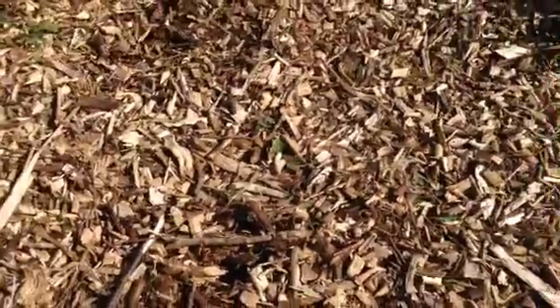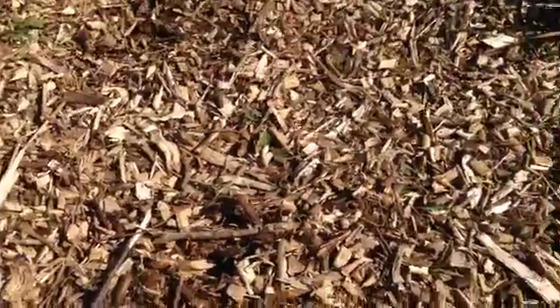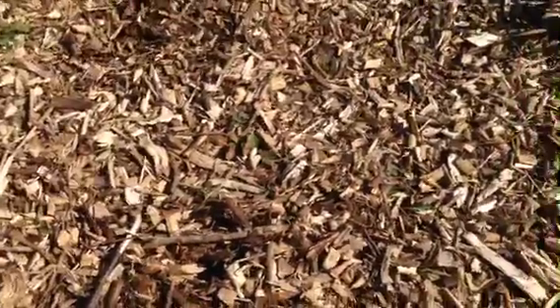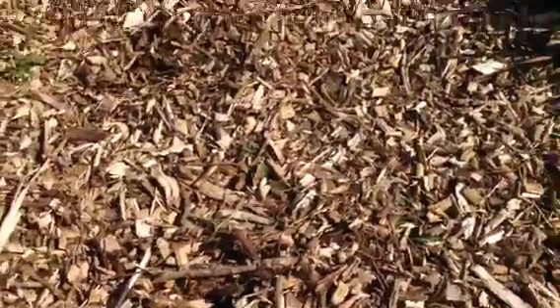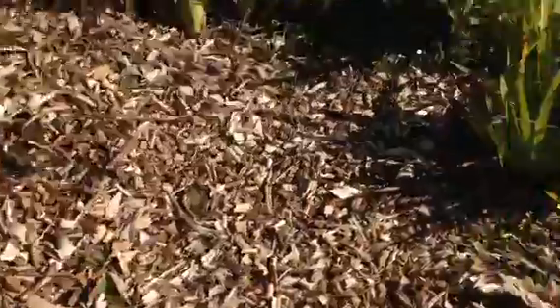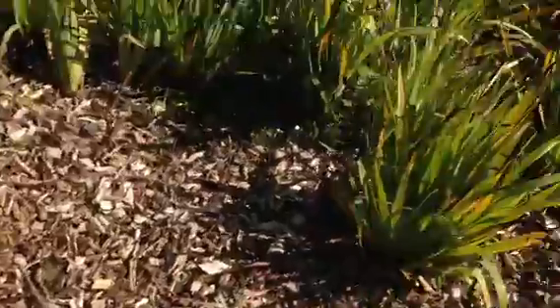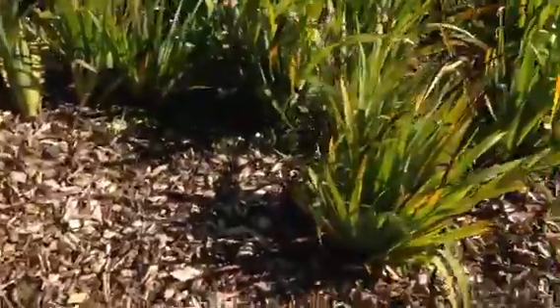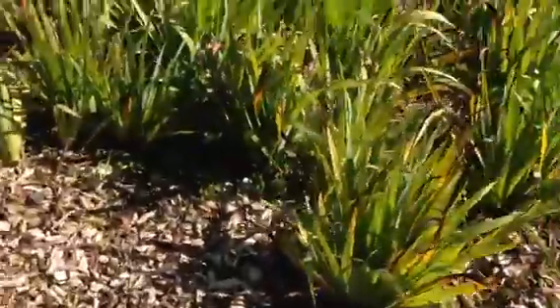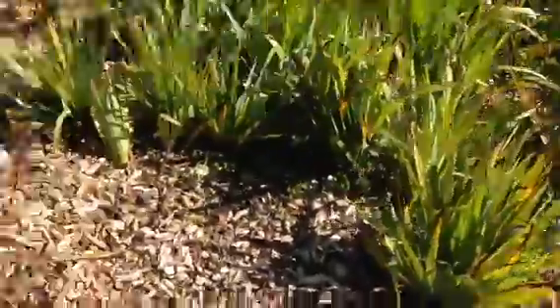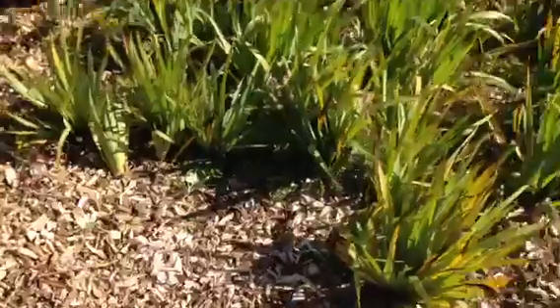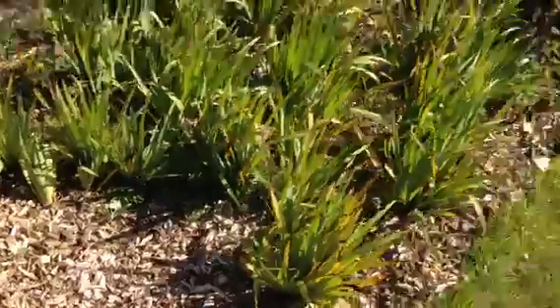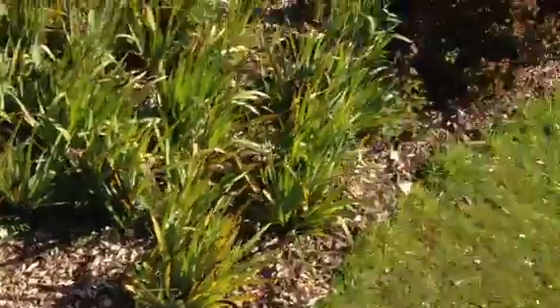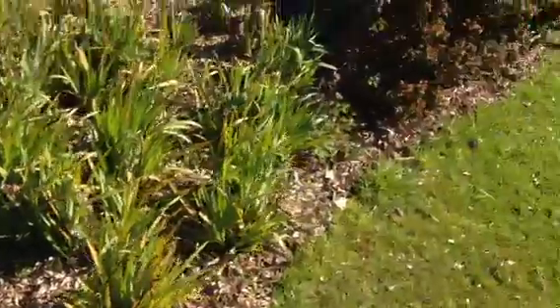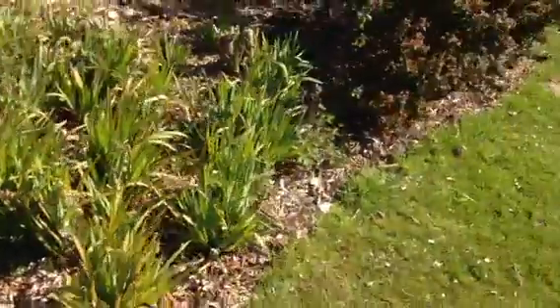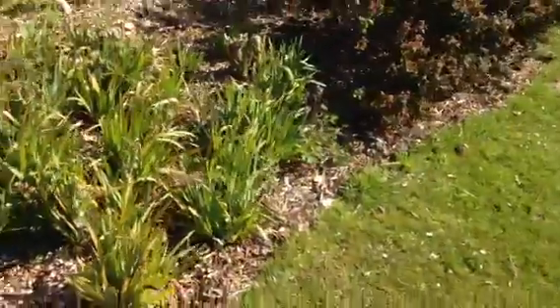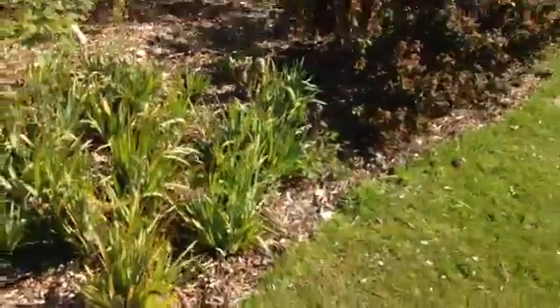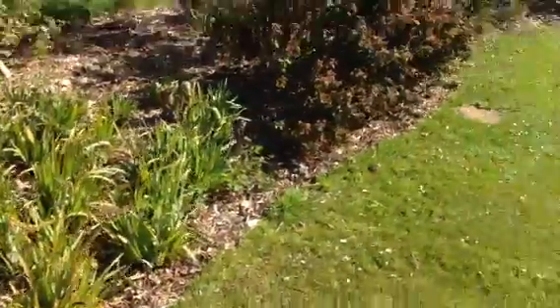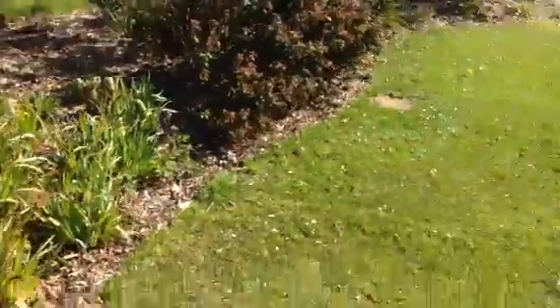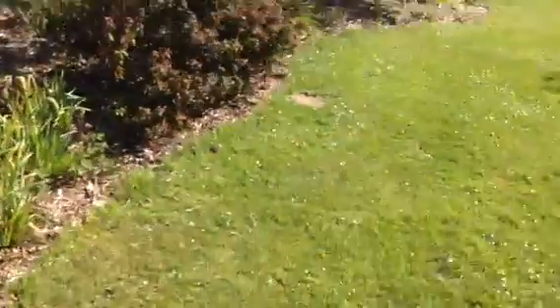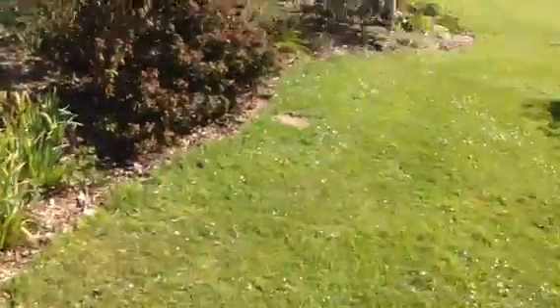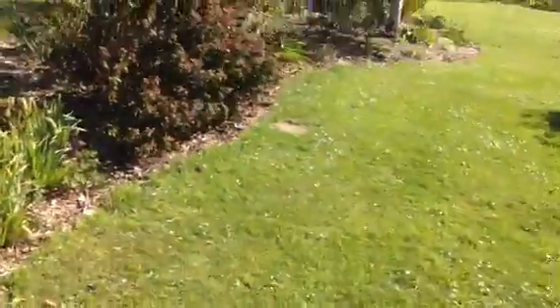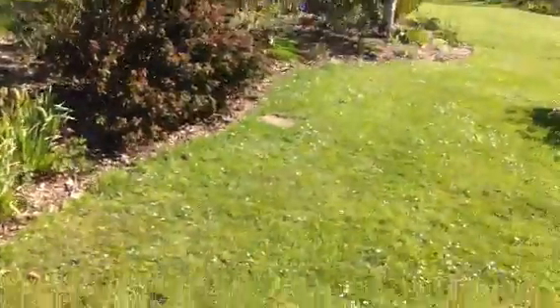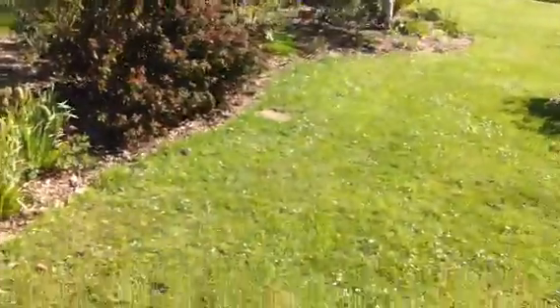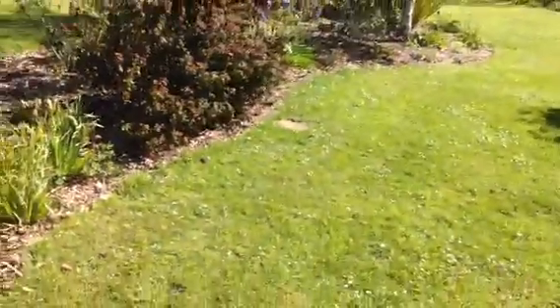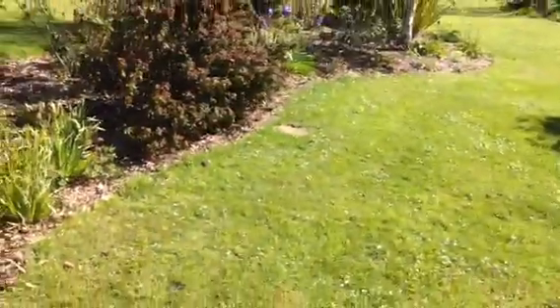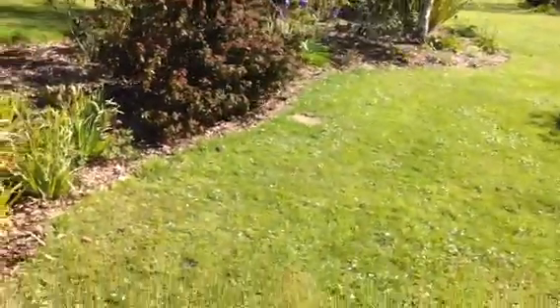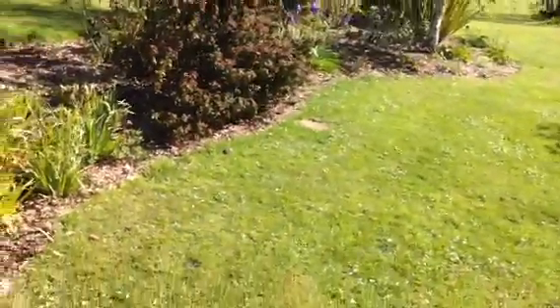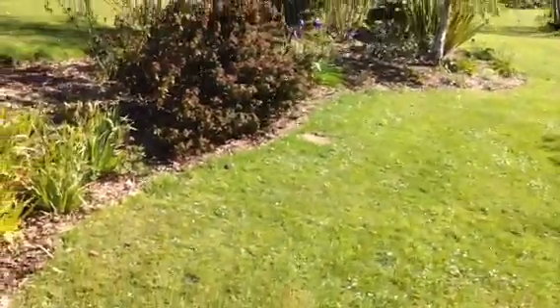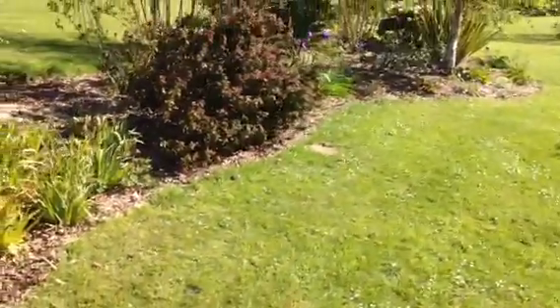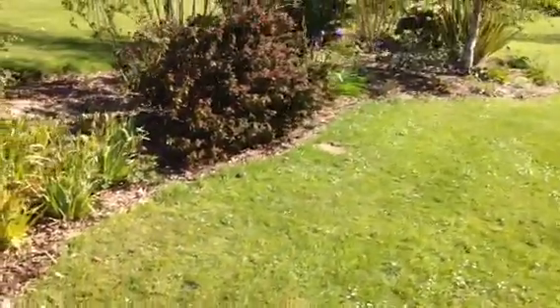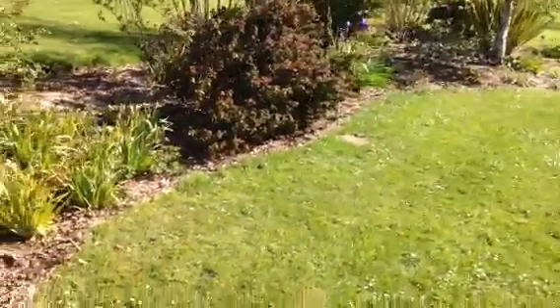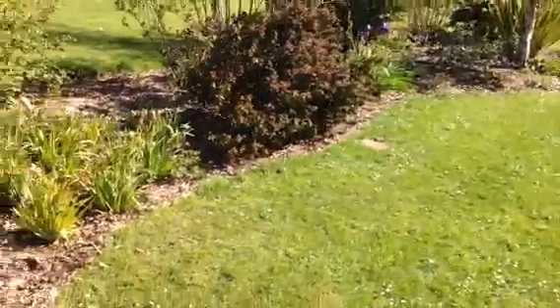Also, the woodchip really helps keep the weeds down. This was done about three months ago.